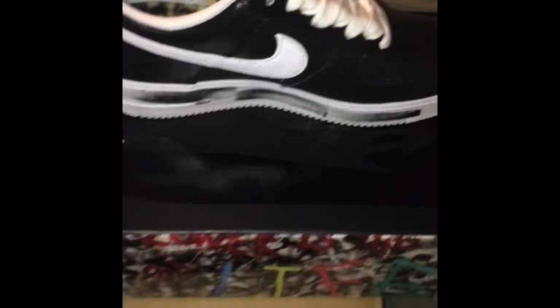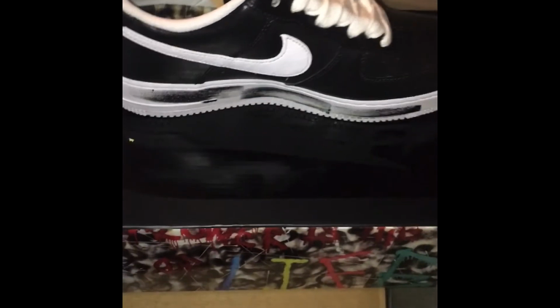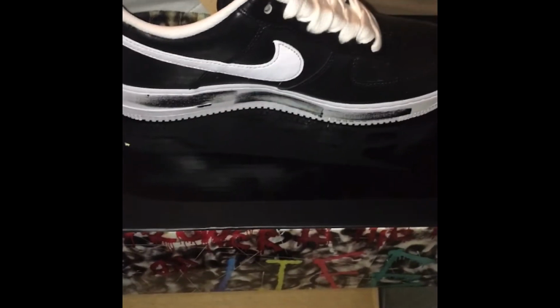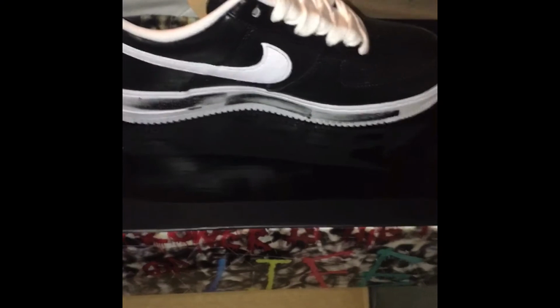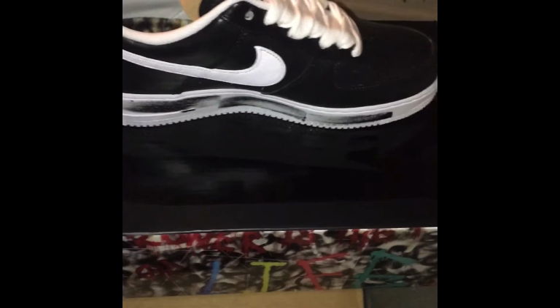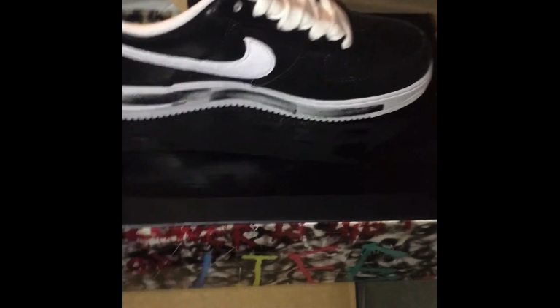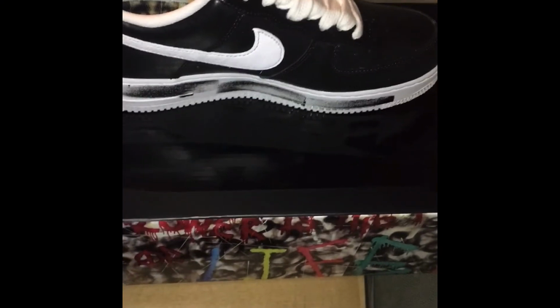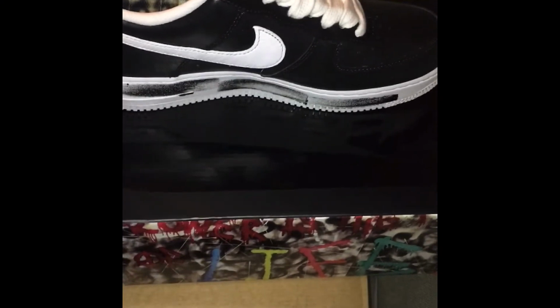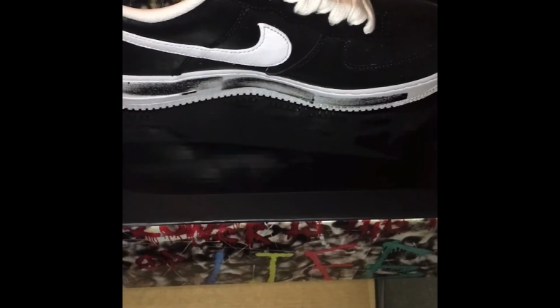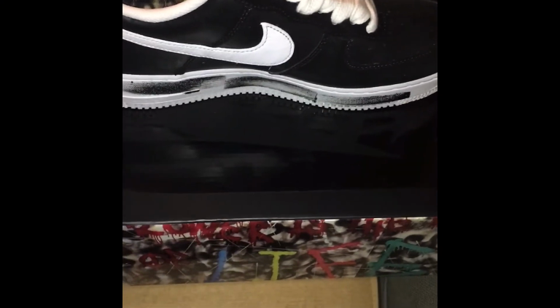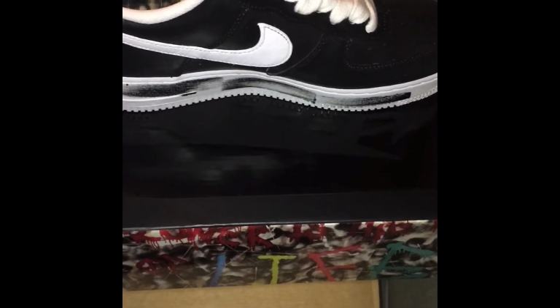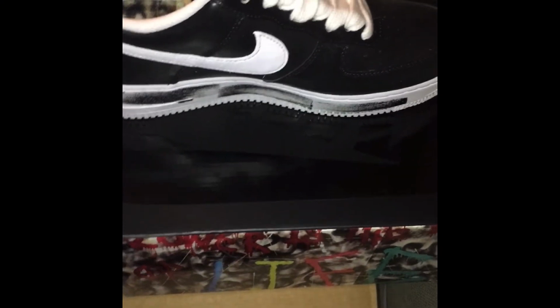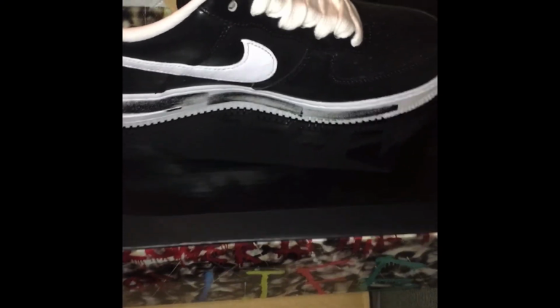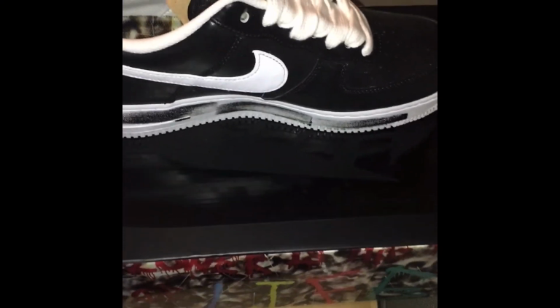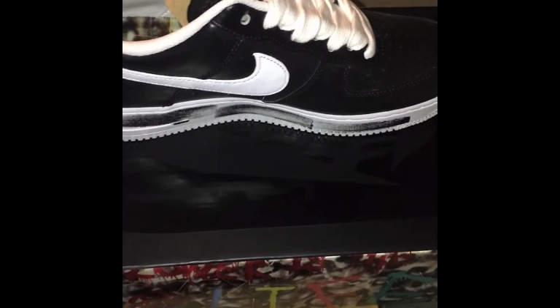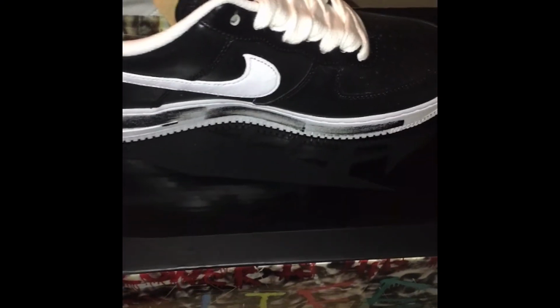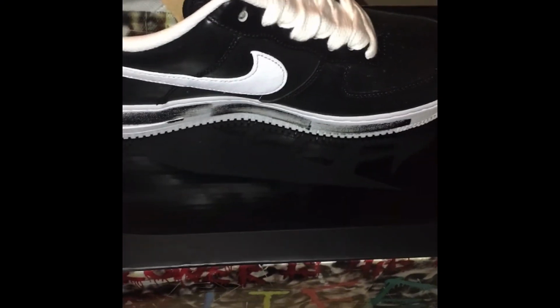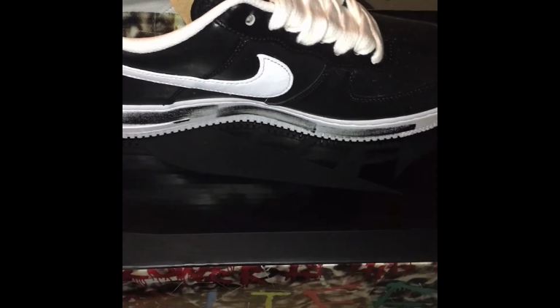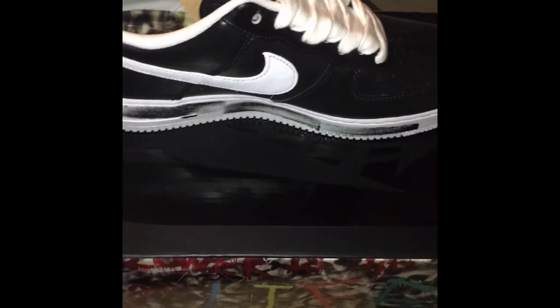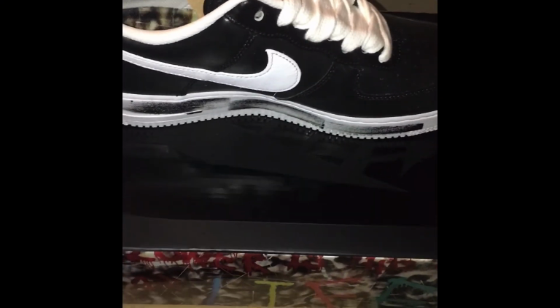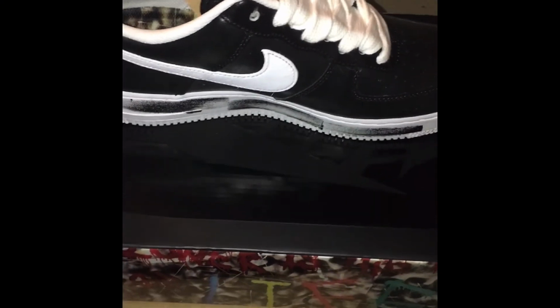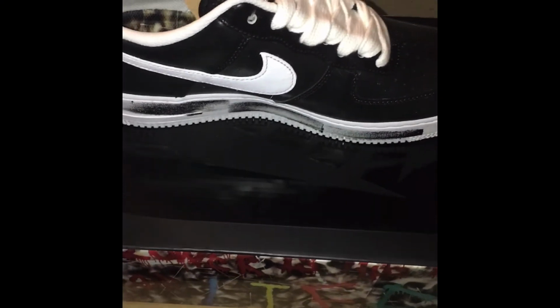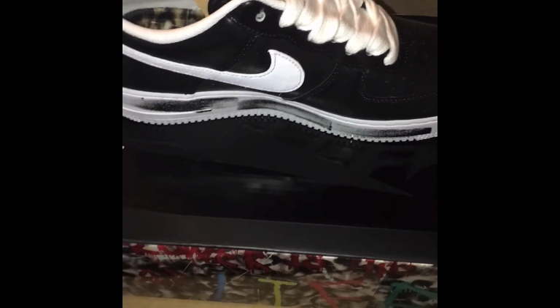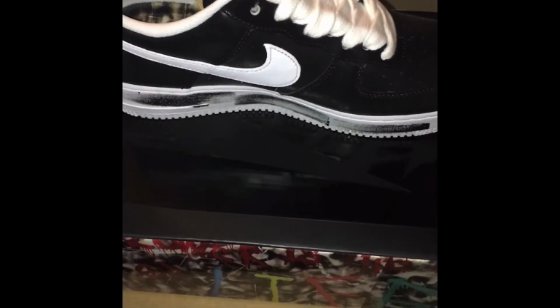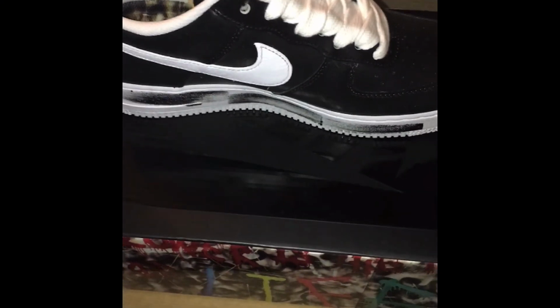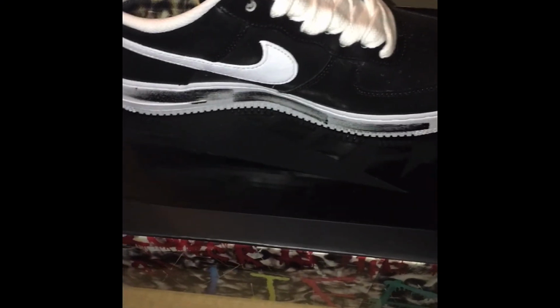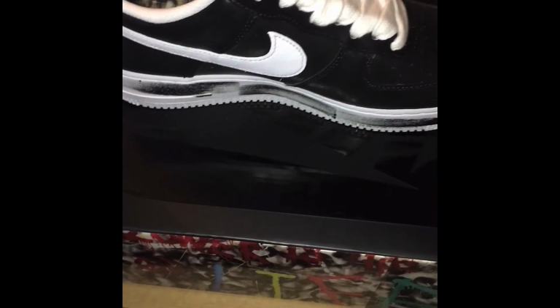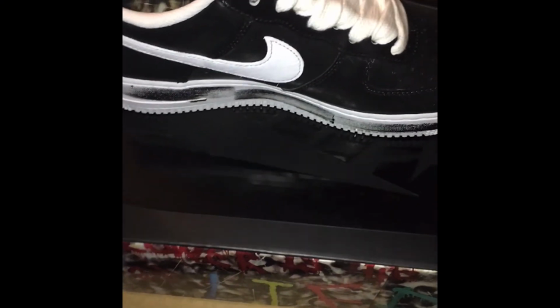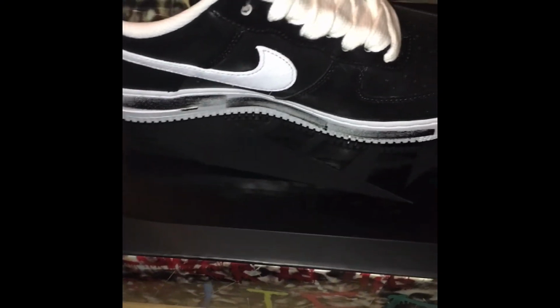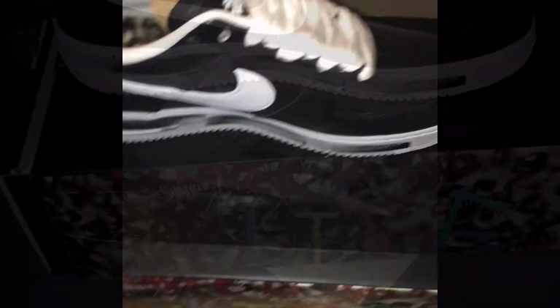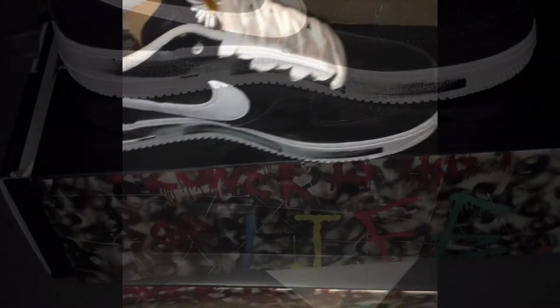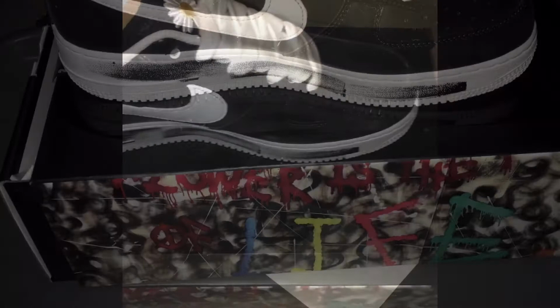Follow me at moneymitch495 for all the dope kicks — I stay with dope kicks. Don't forget to follow me at moneymitch495 on Facebook also. Peace.